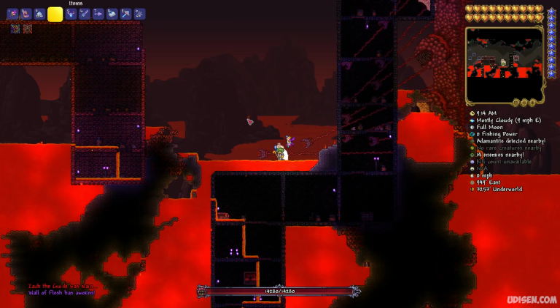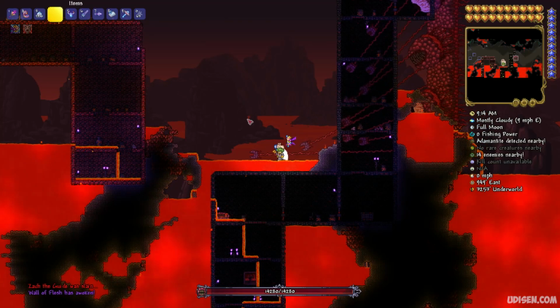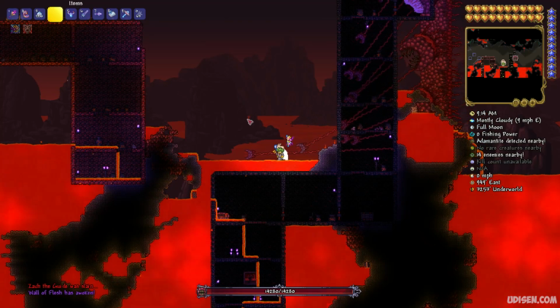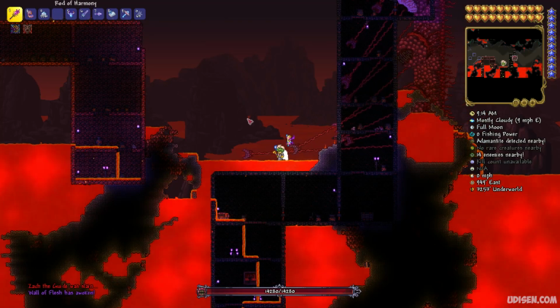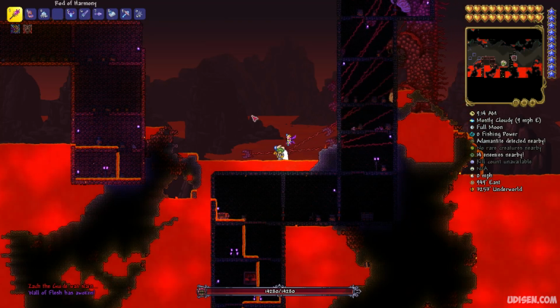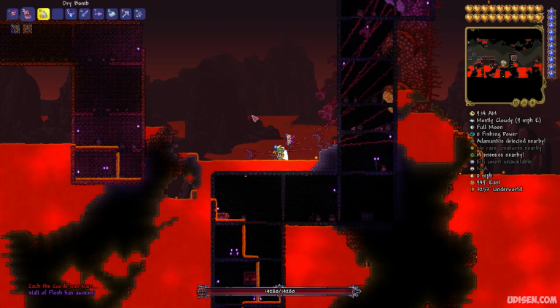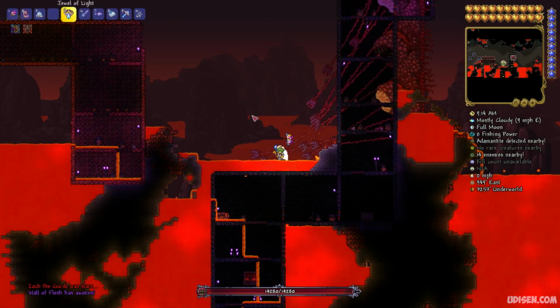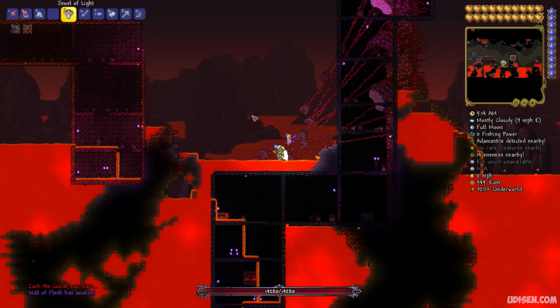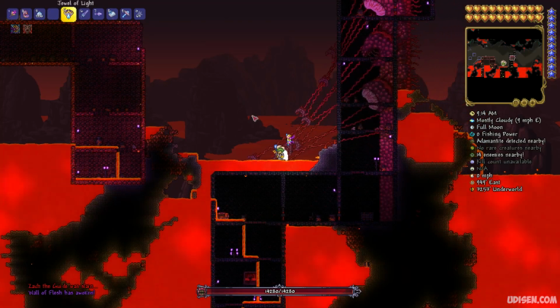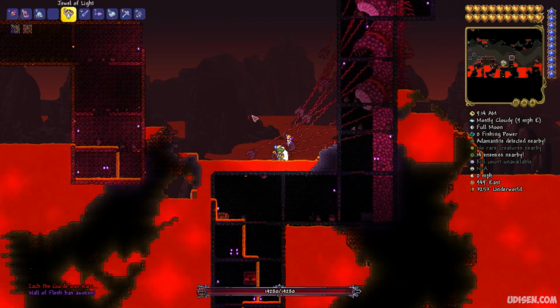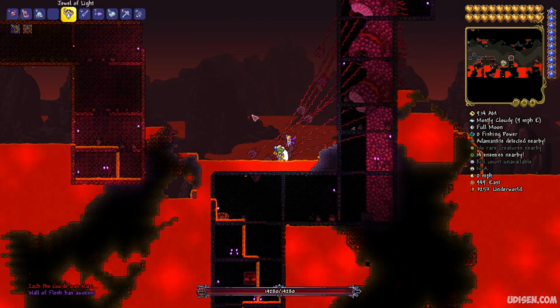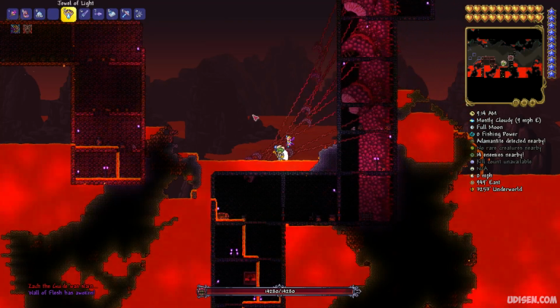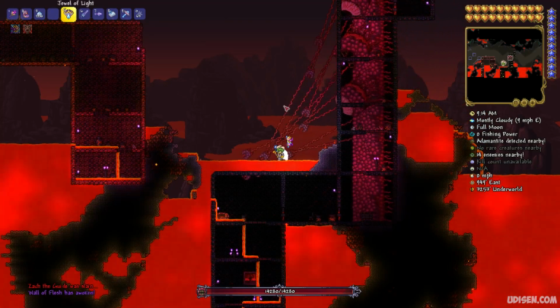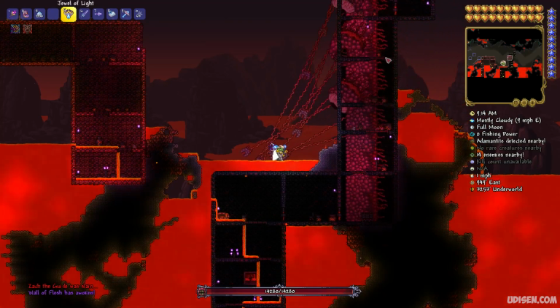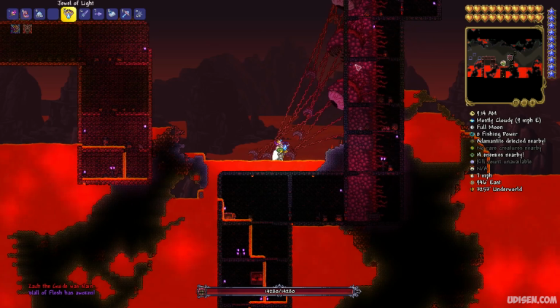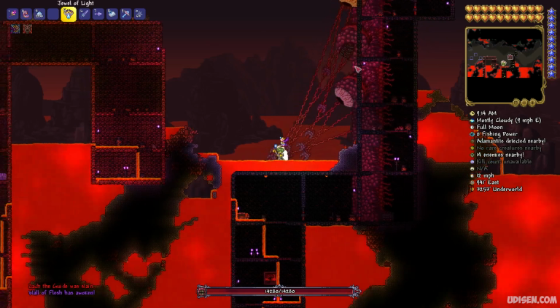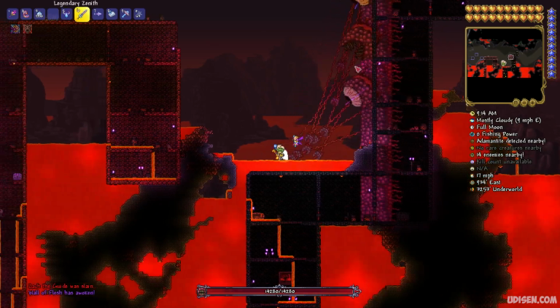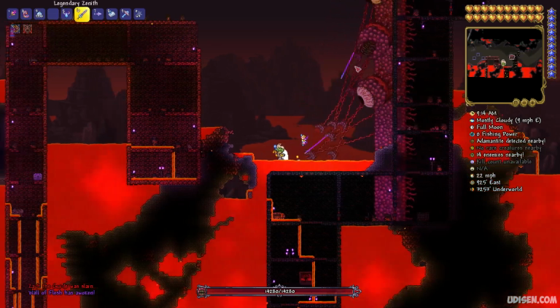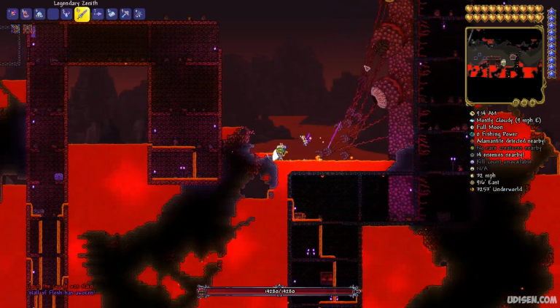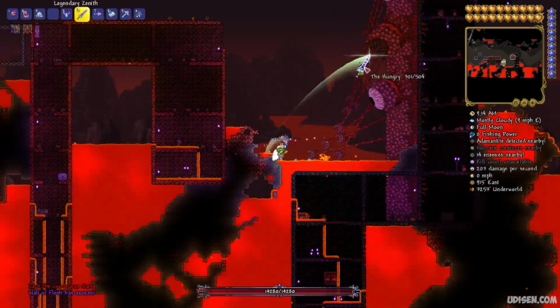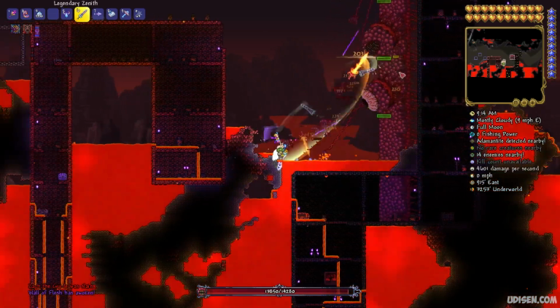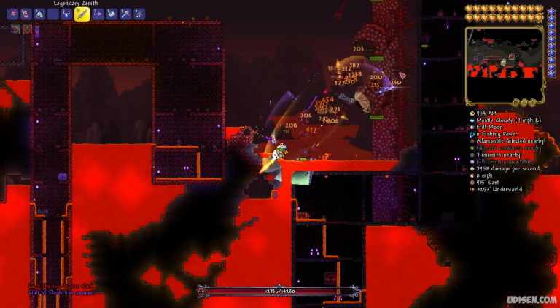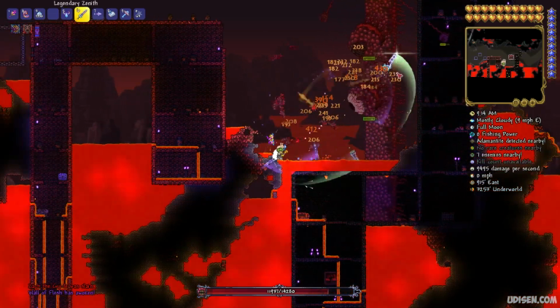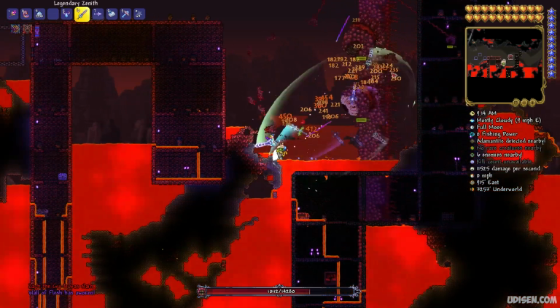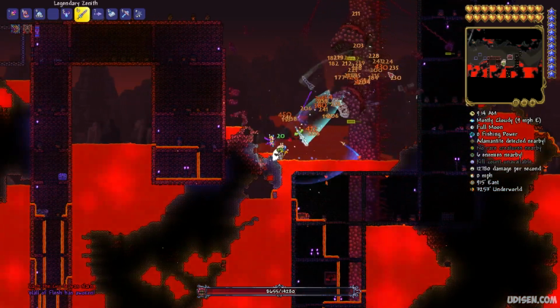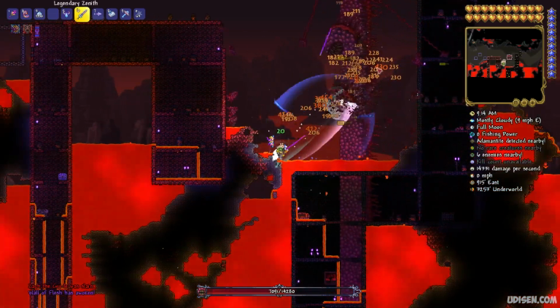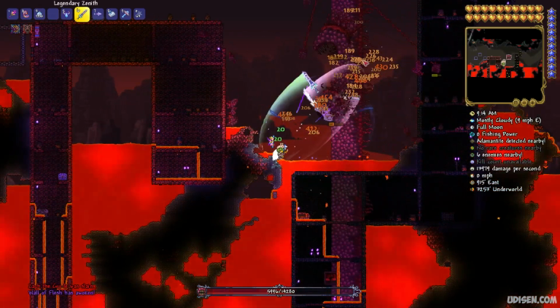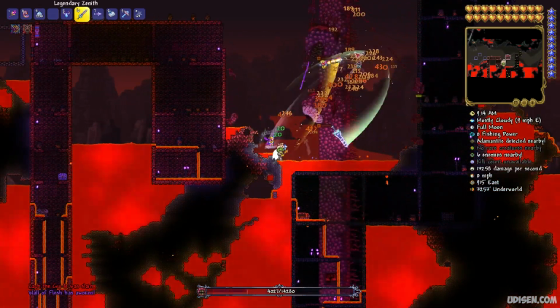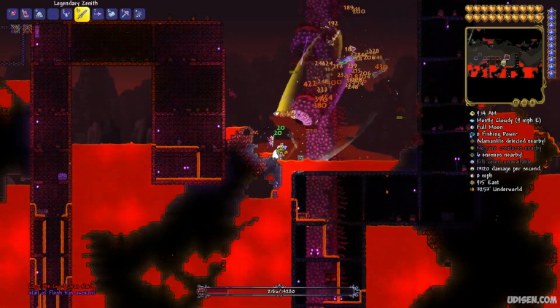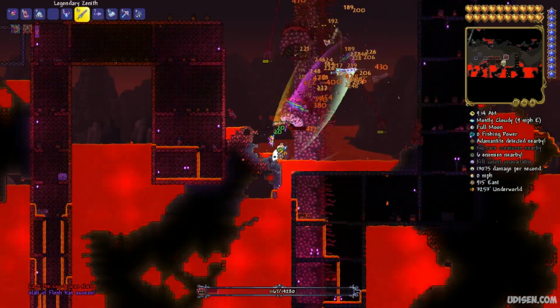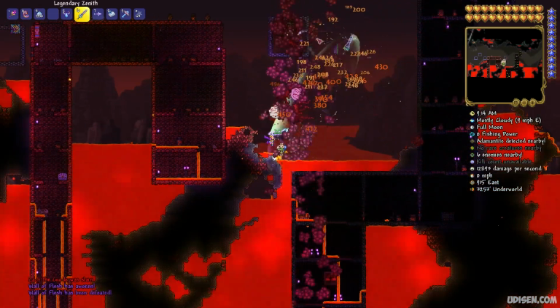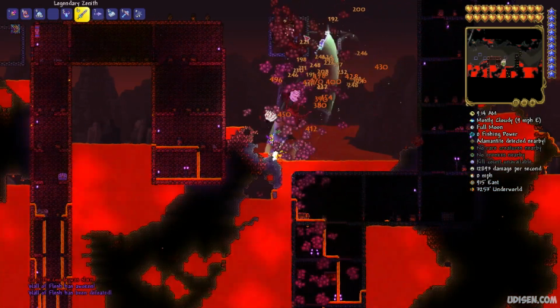After that, simply drop the Voodoo Doll into the lava pit and you will summon the boss, the Wall of Flesh. When you kill this boss, you turn your world into hard mode.